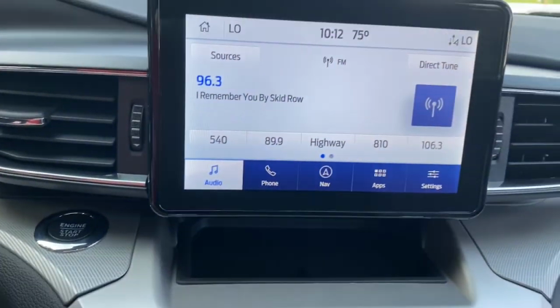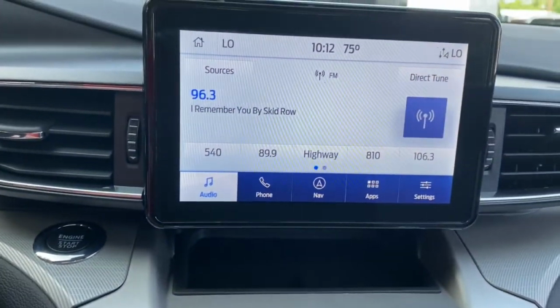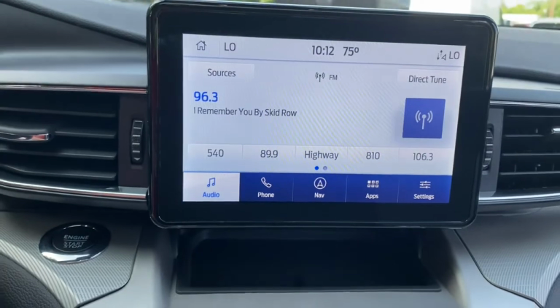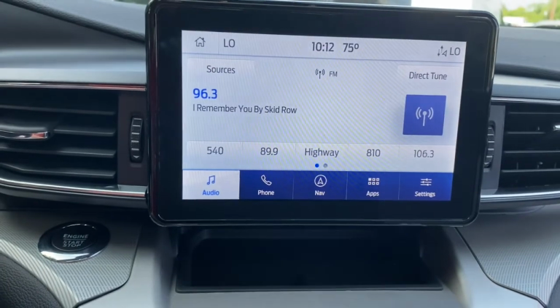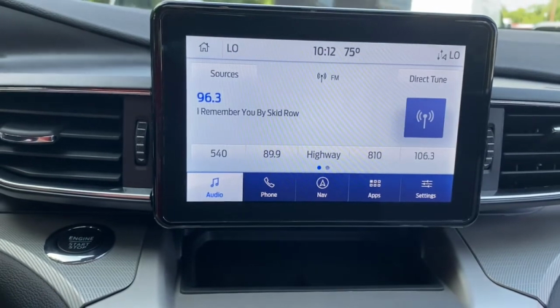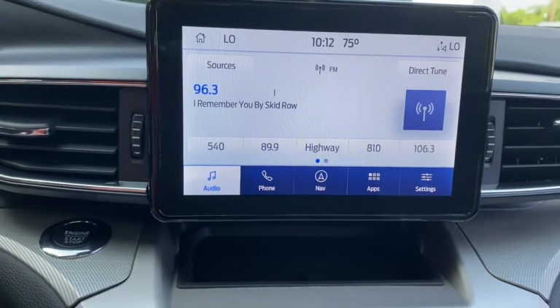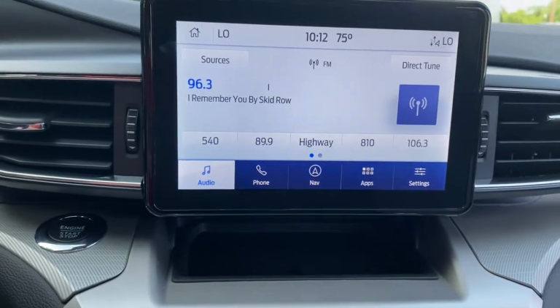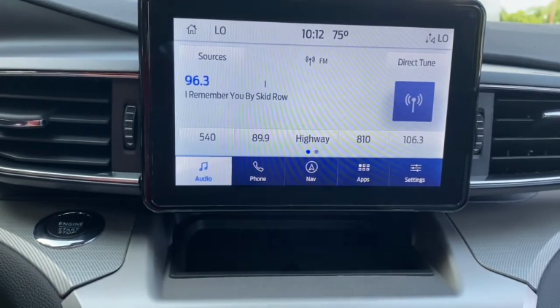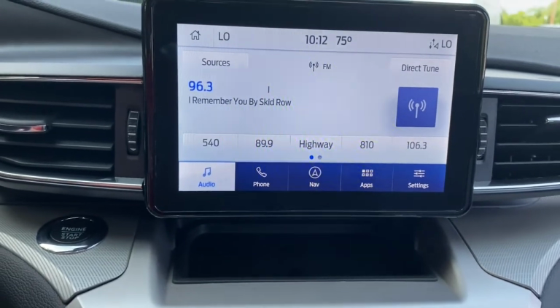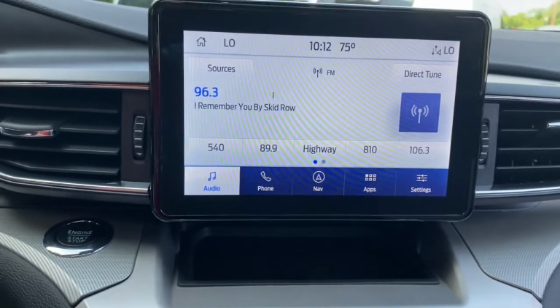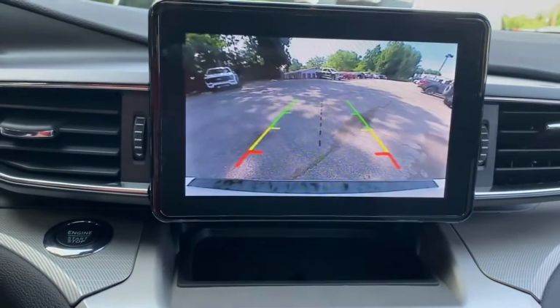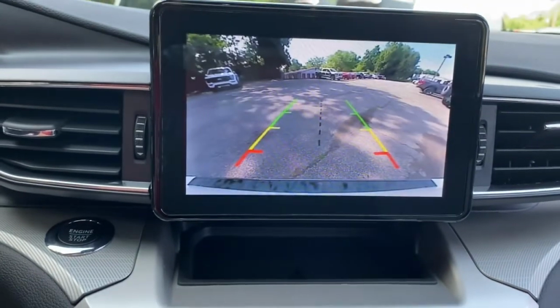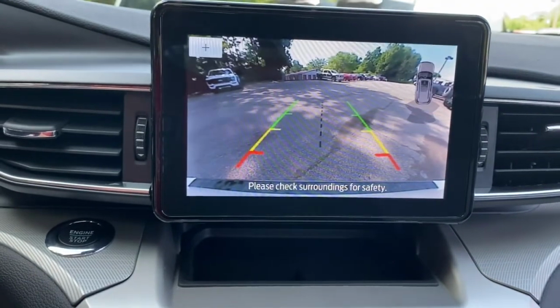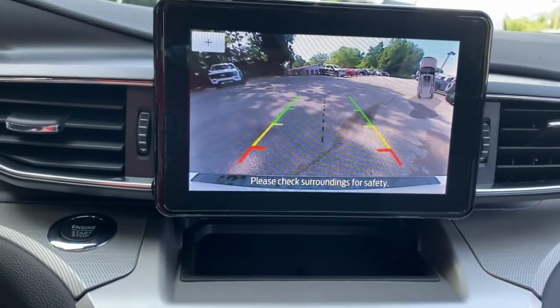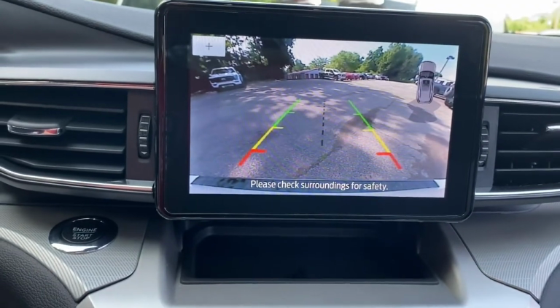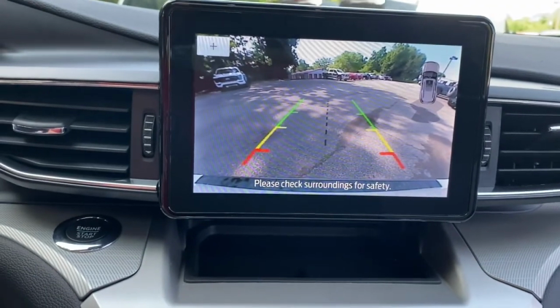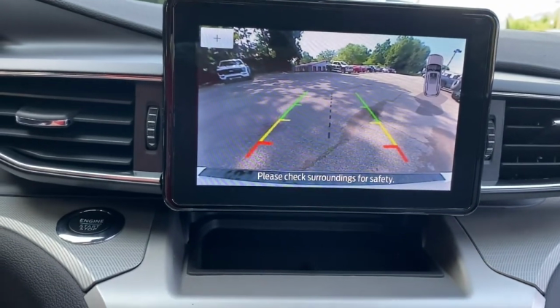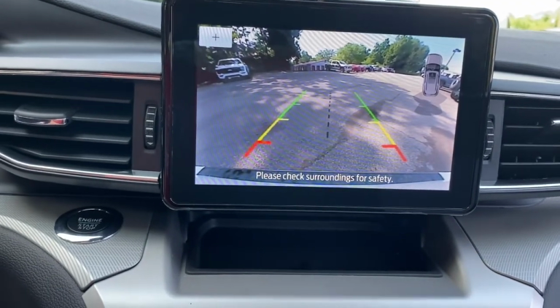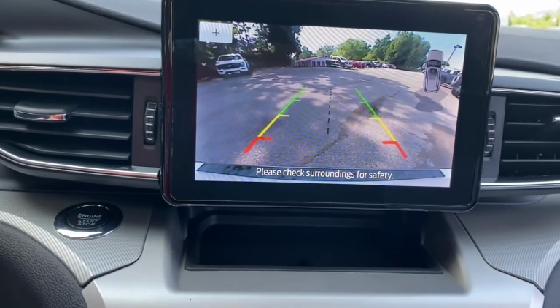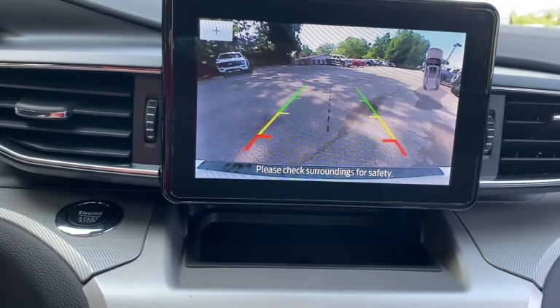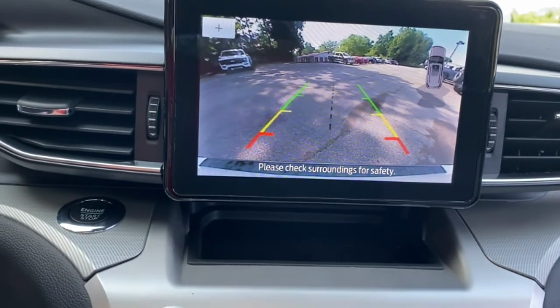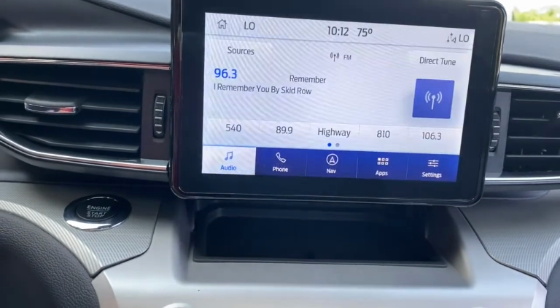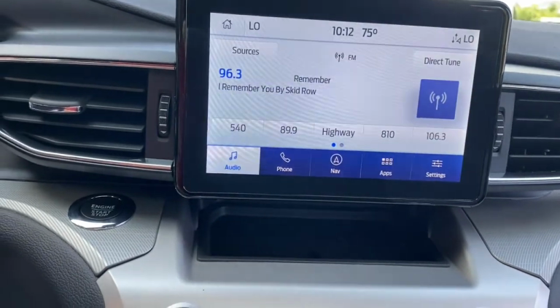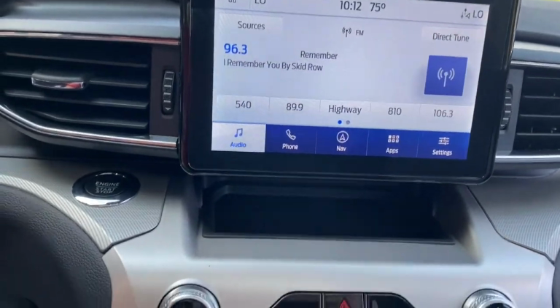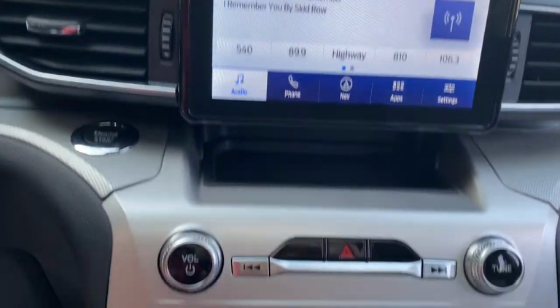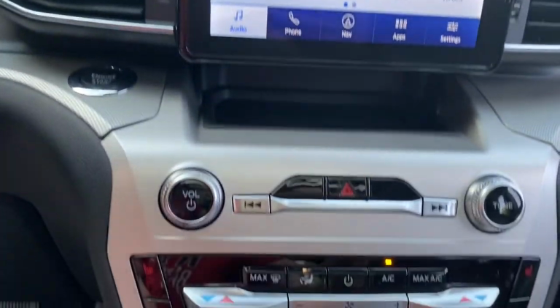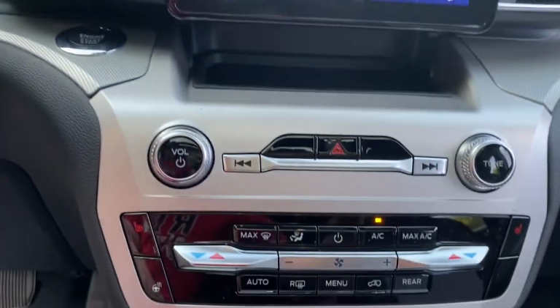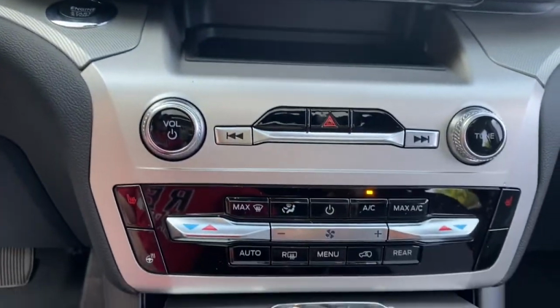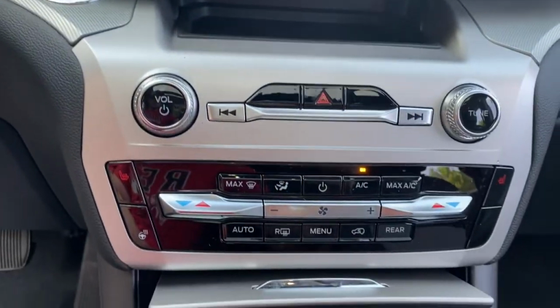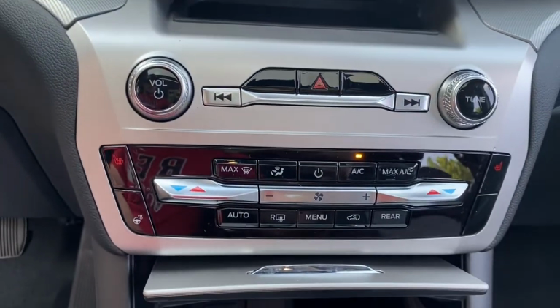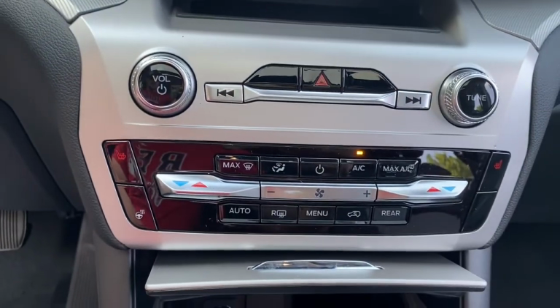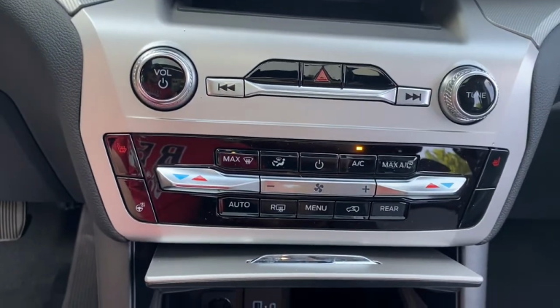Power passenger seat, adaptive cruise control, power liftgate, and fog lamps.